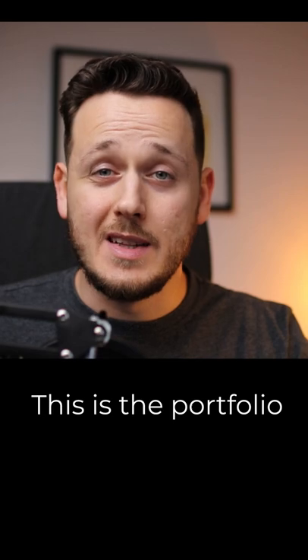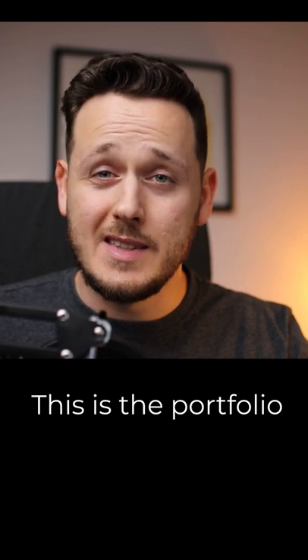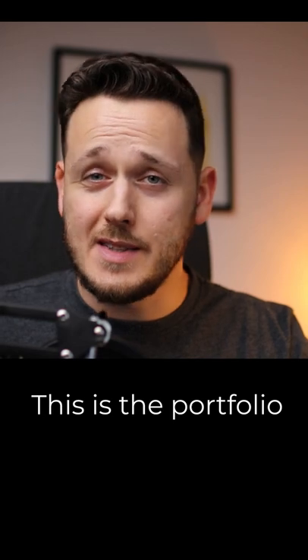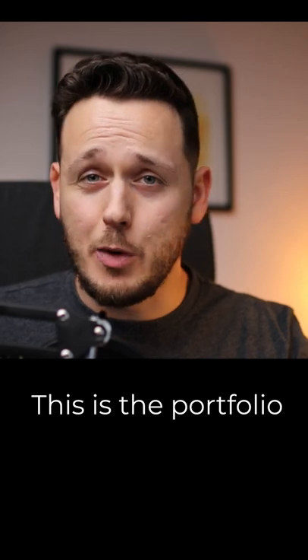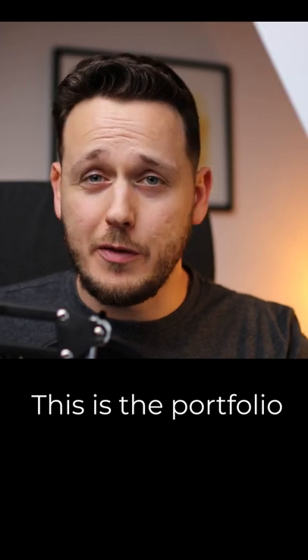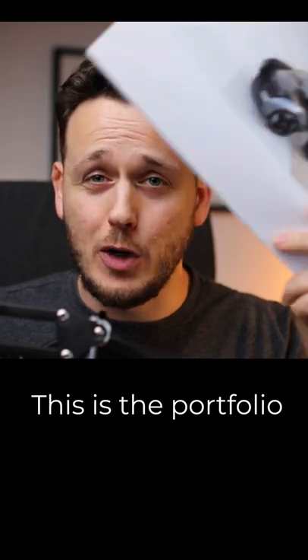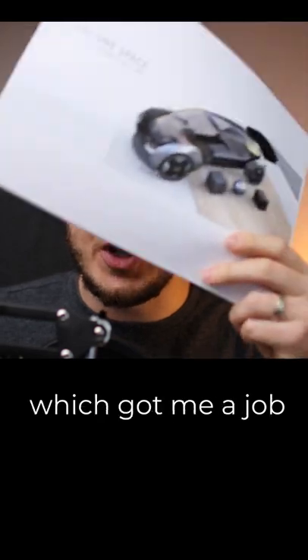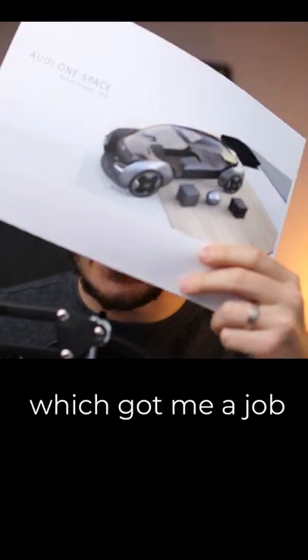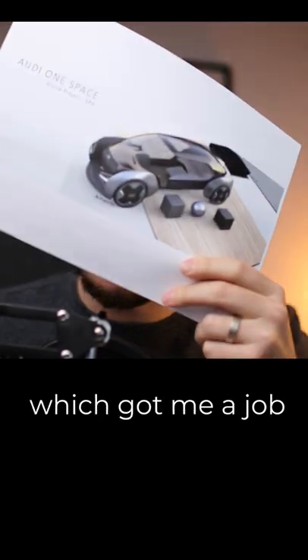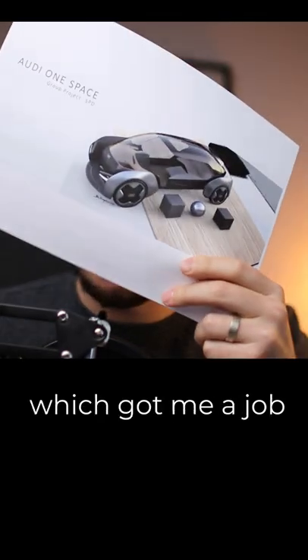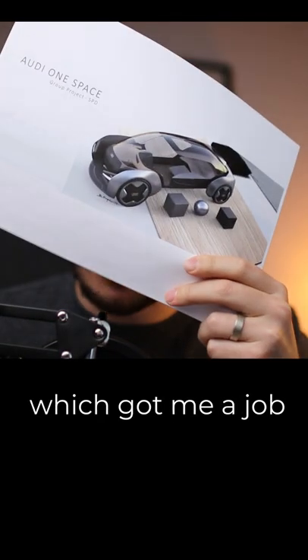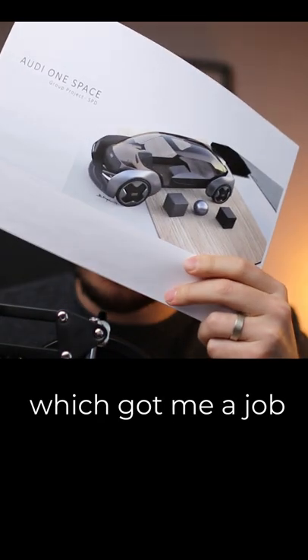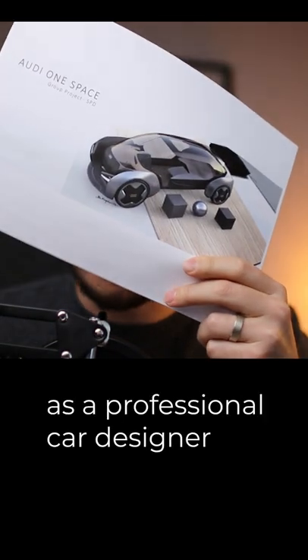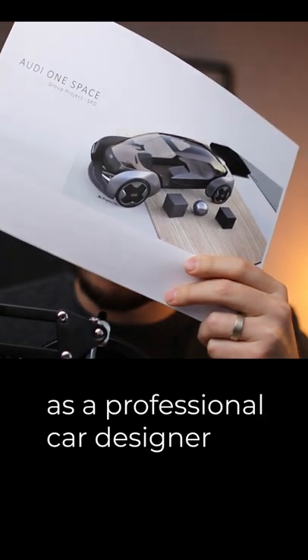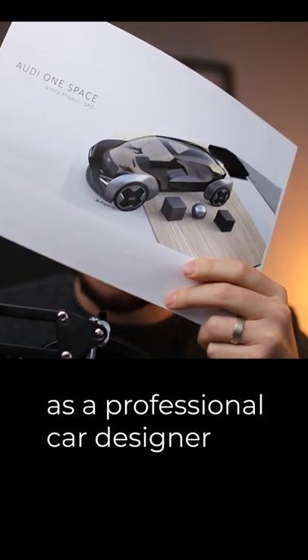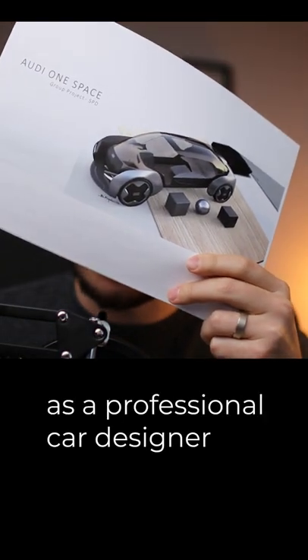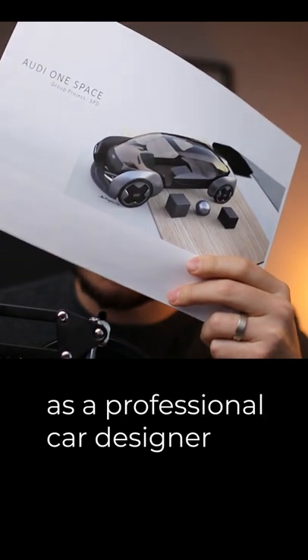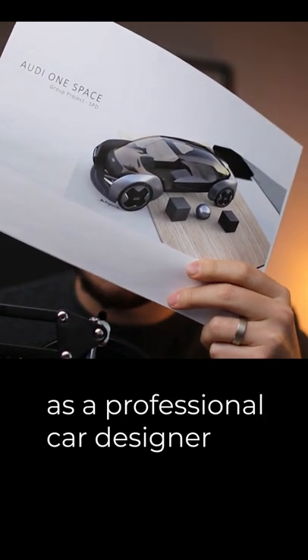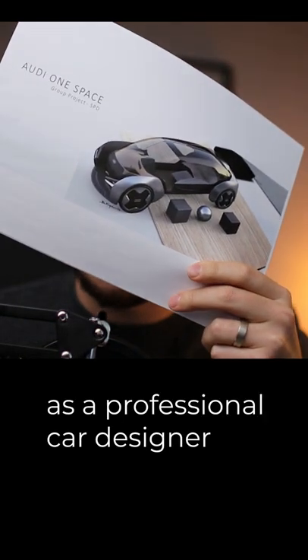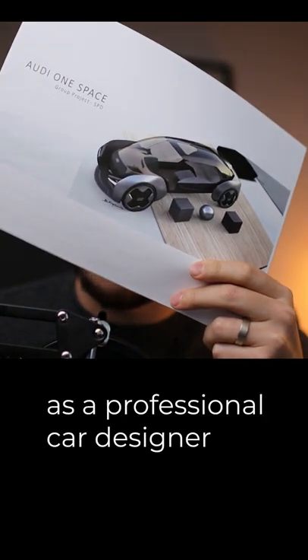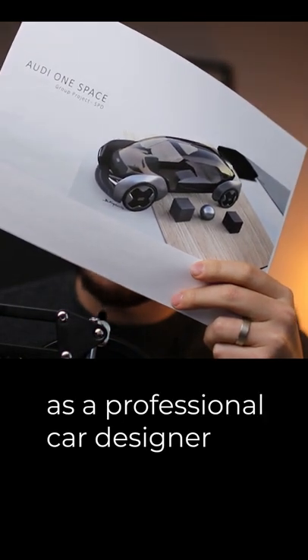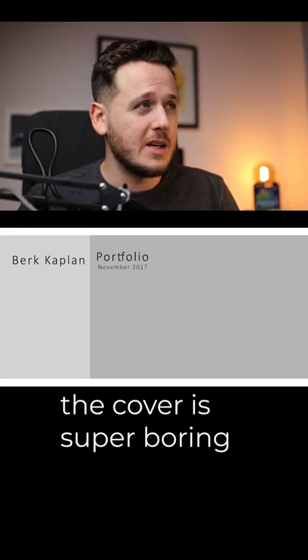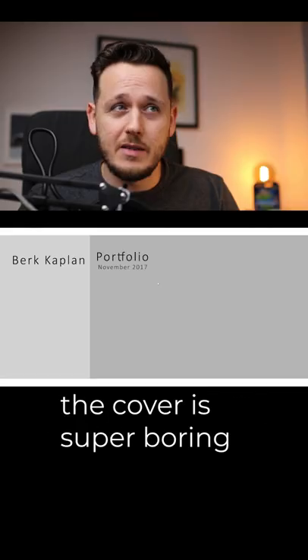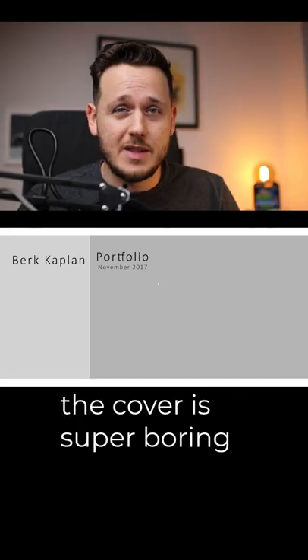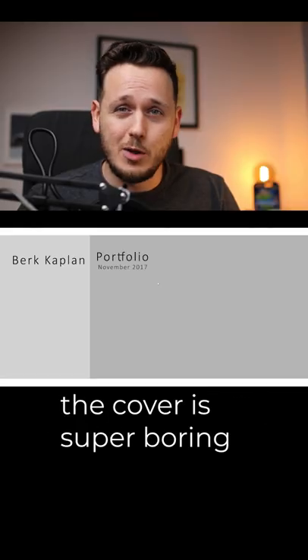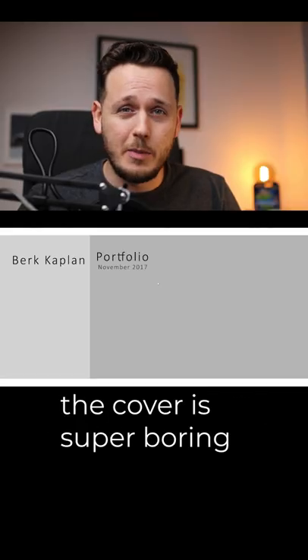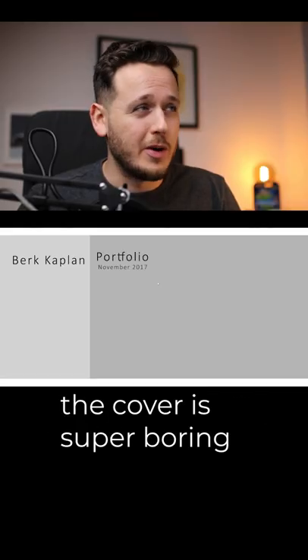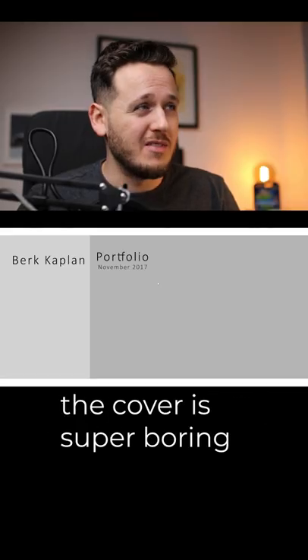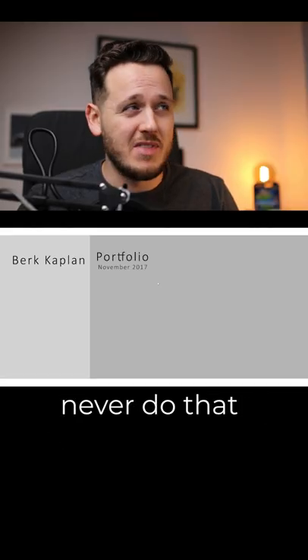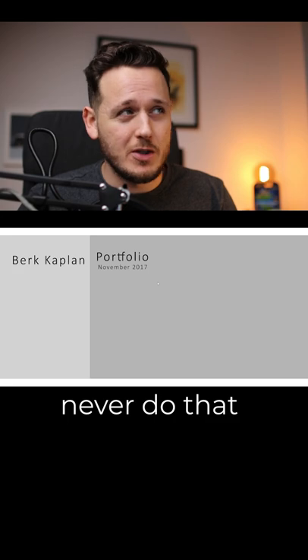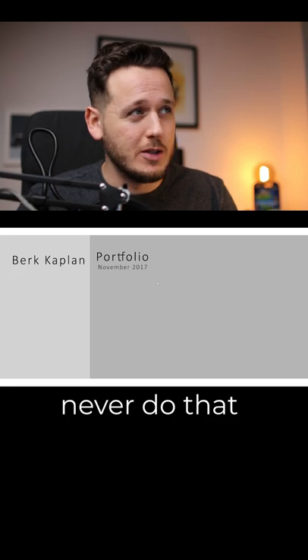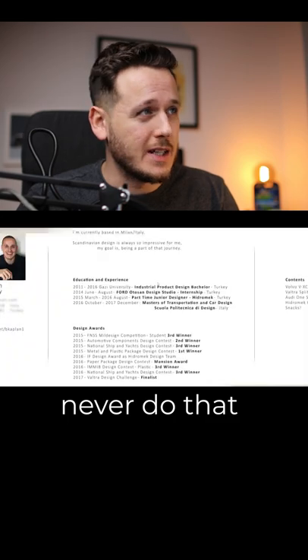This is the portfolio which got me a job as a professional car designer. The cover is super boring — never do that.